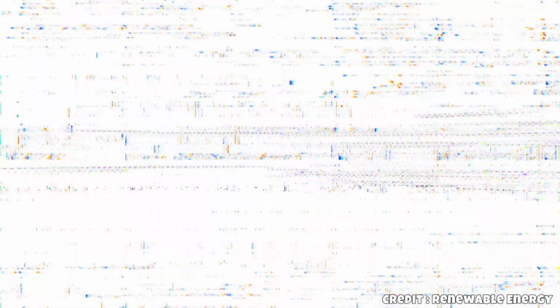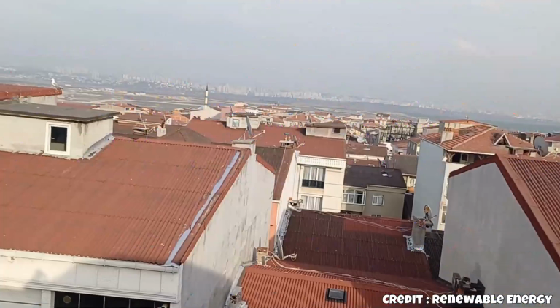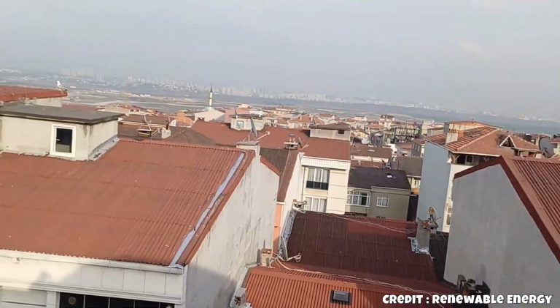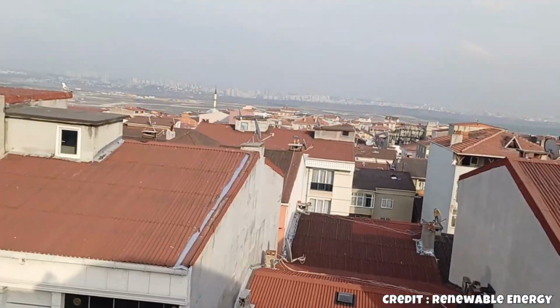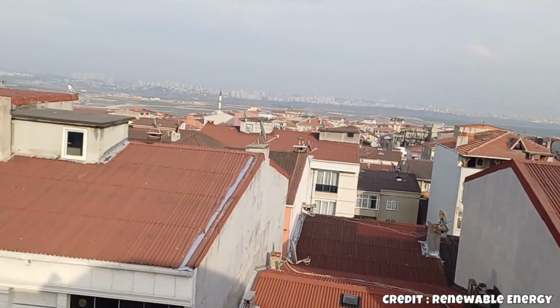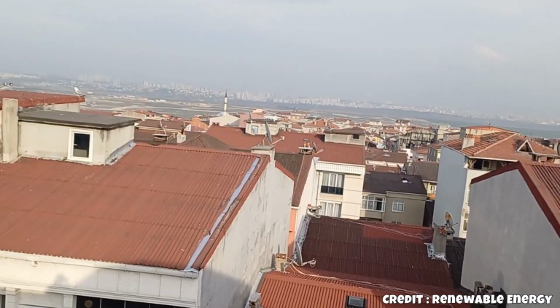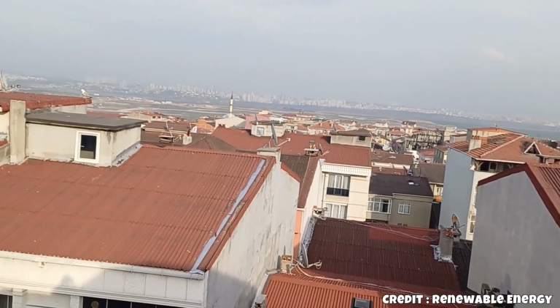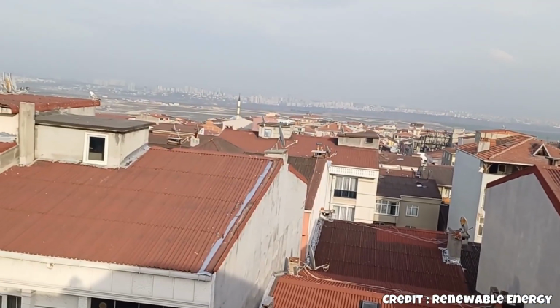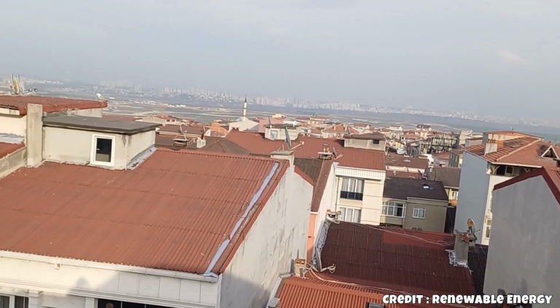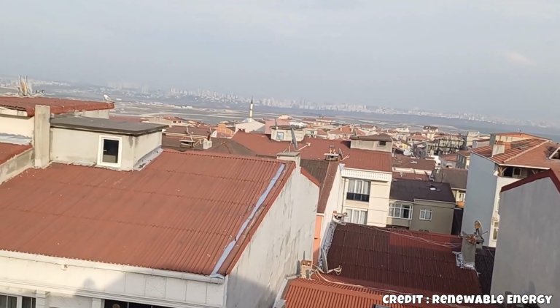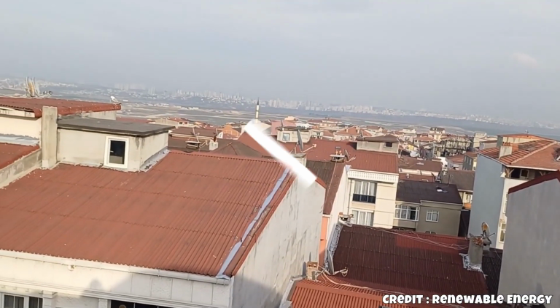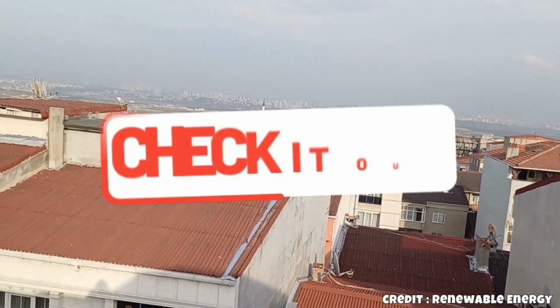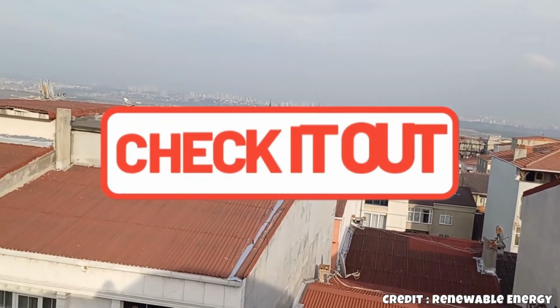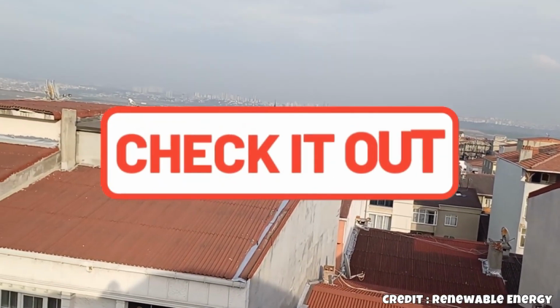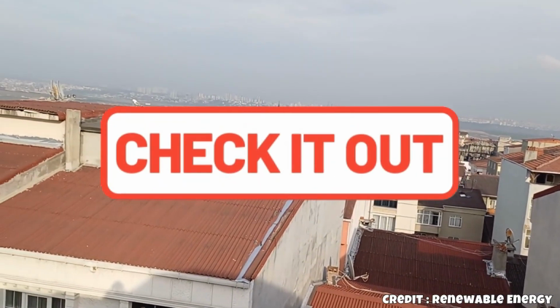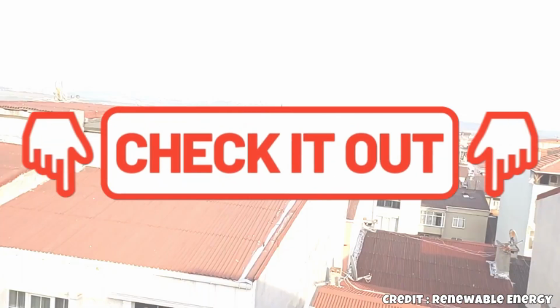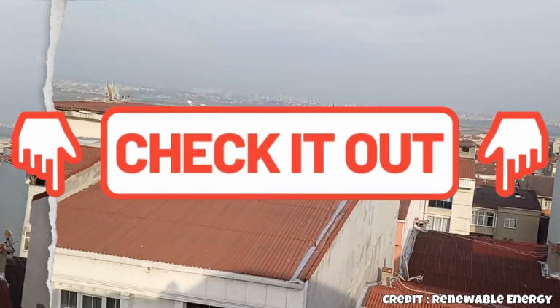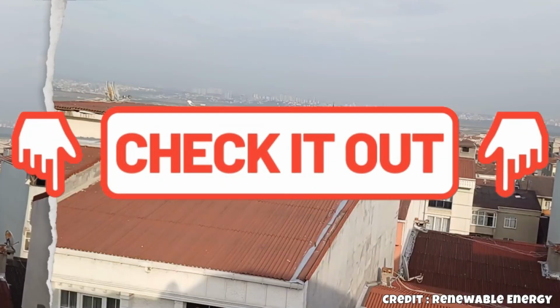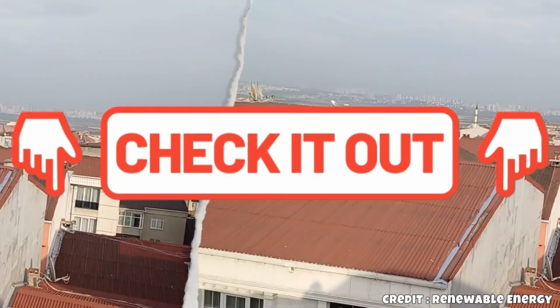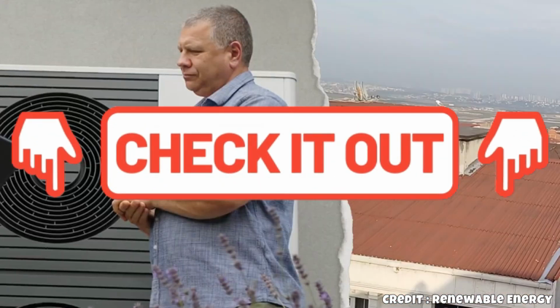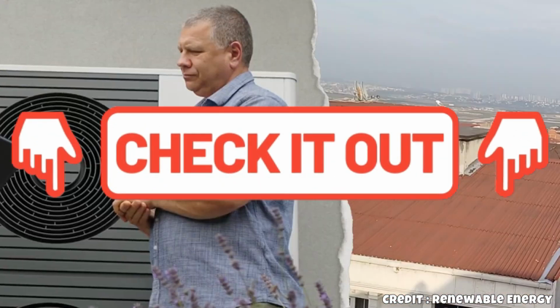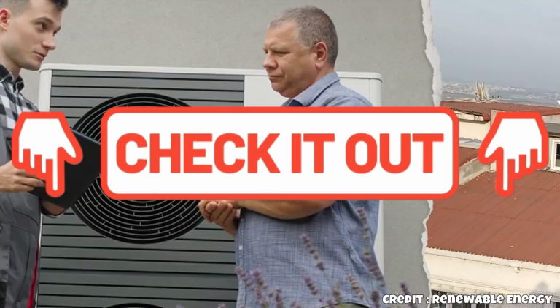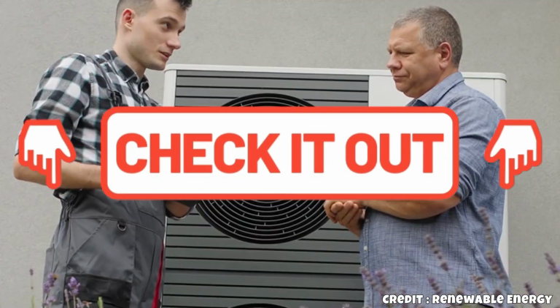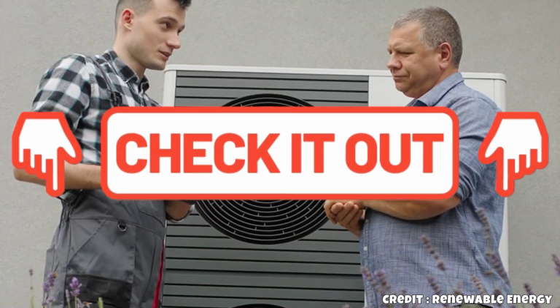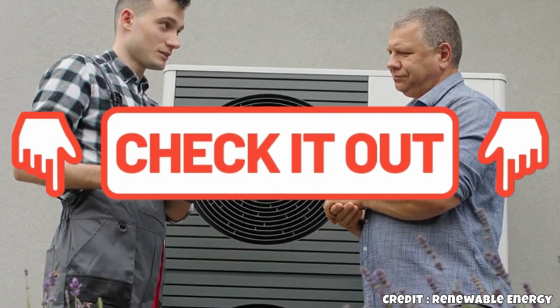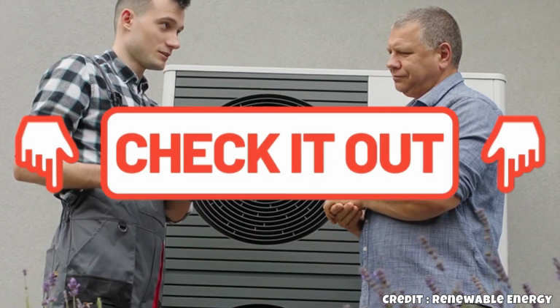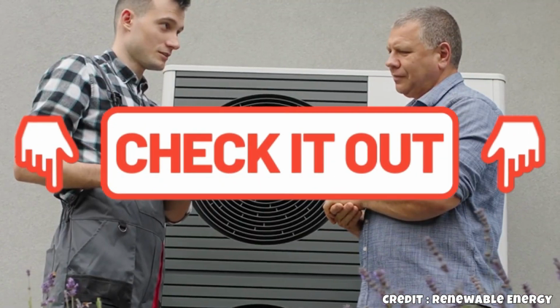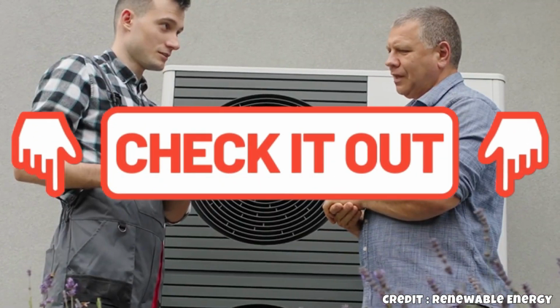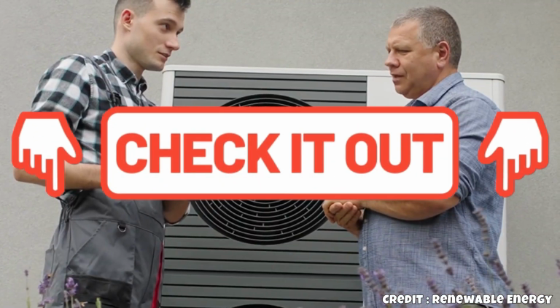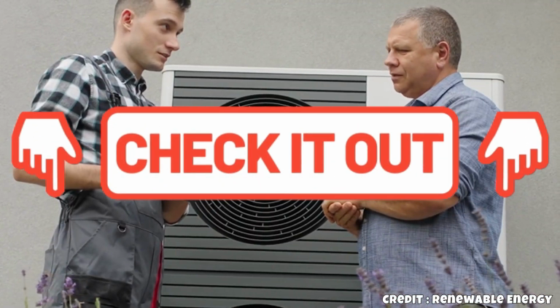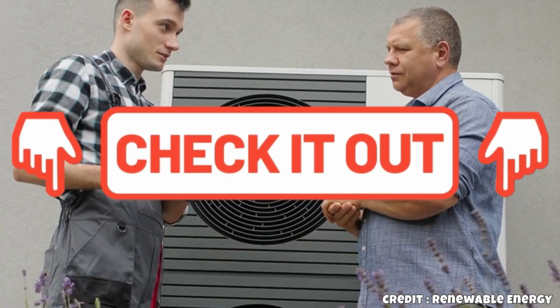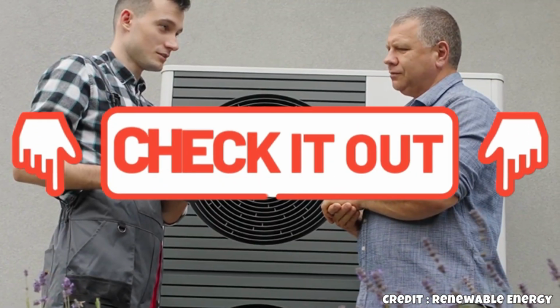For more information, a link to Consolar is provided in the video description and pinned comment. Thank you.